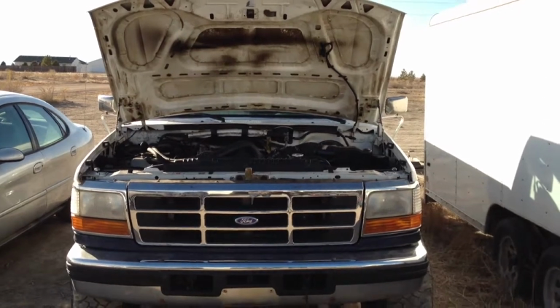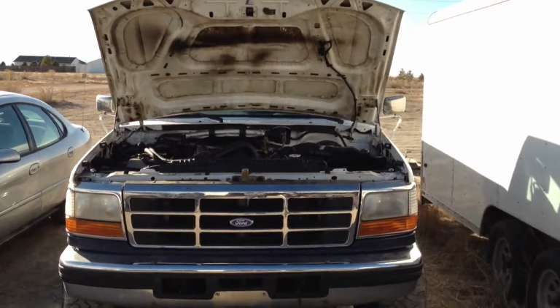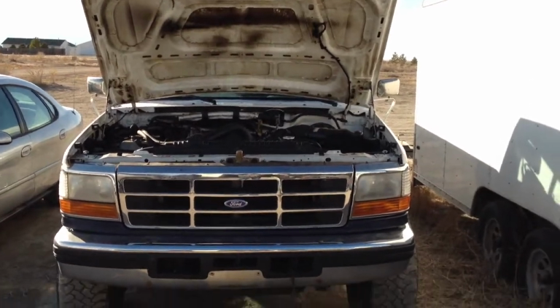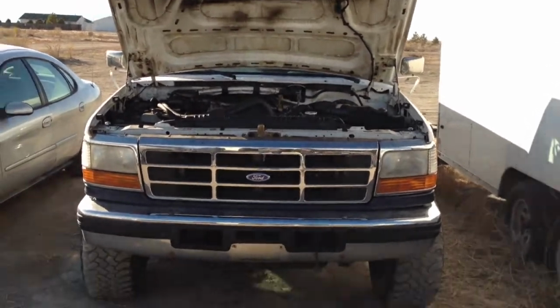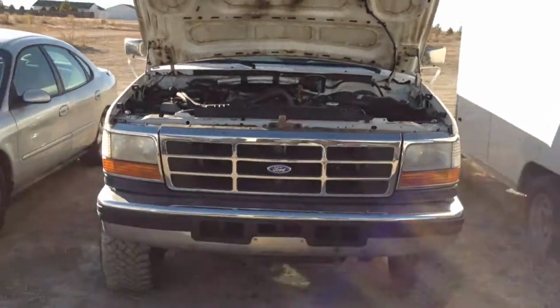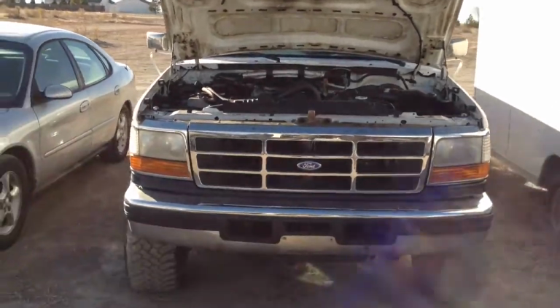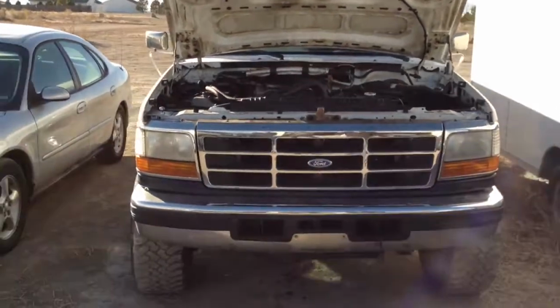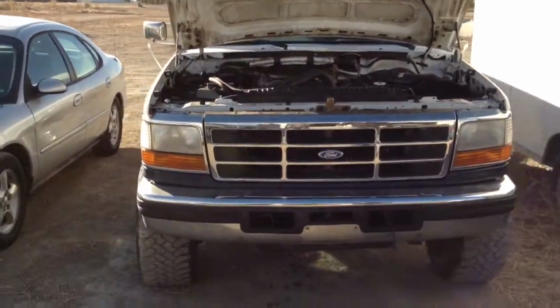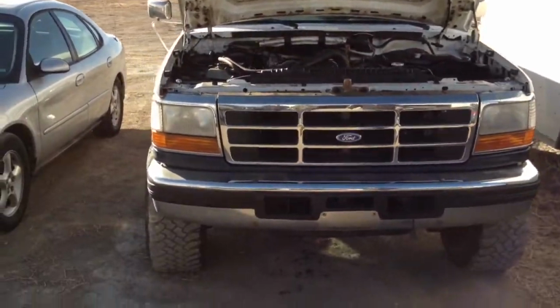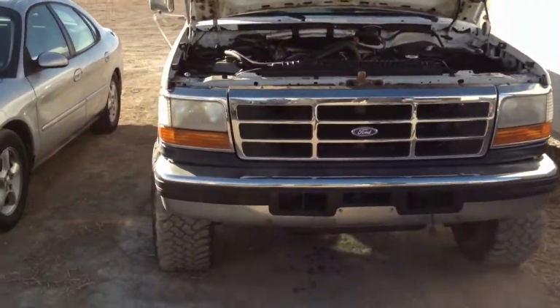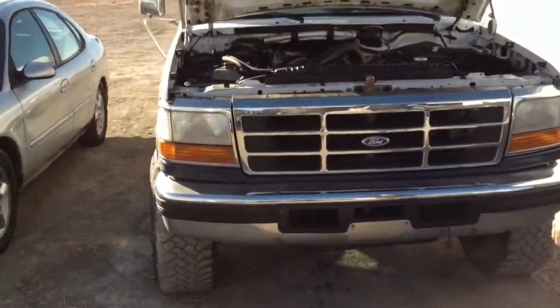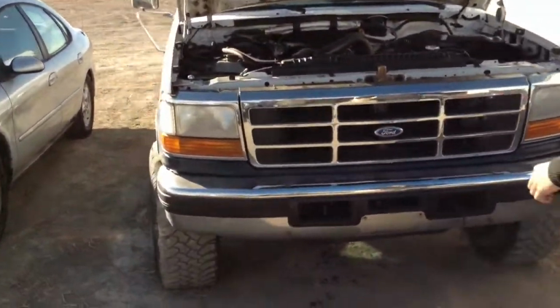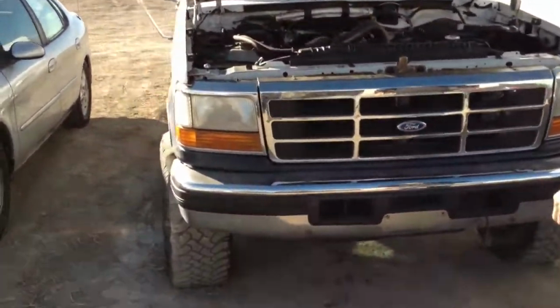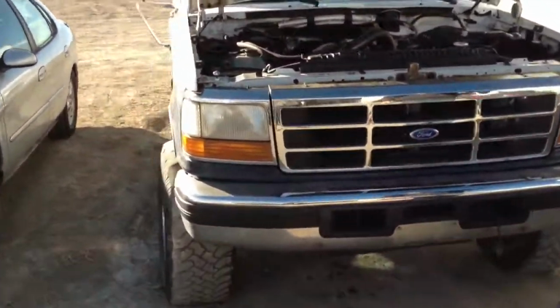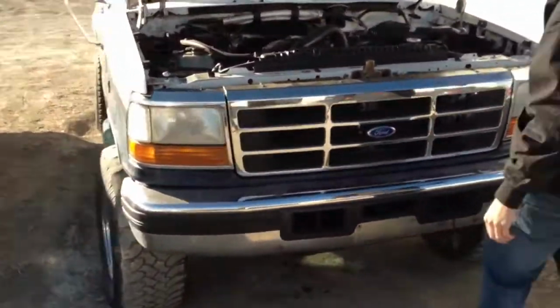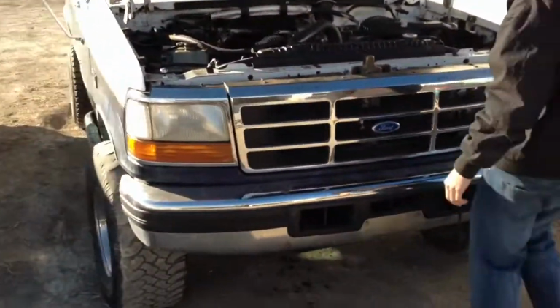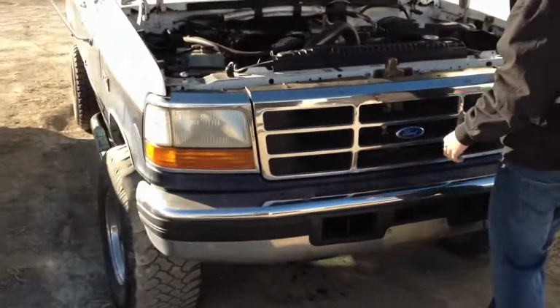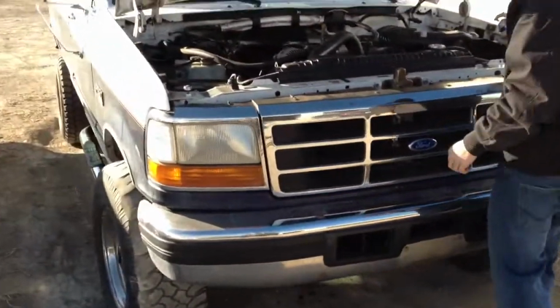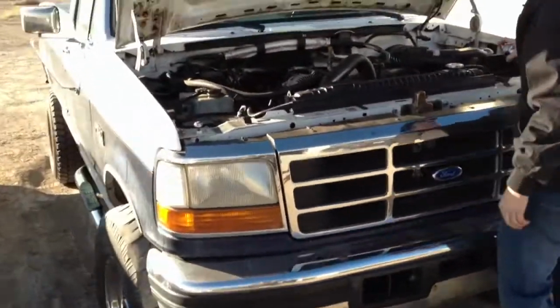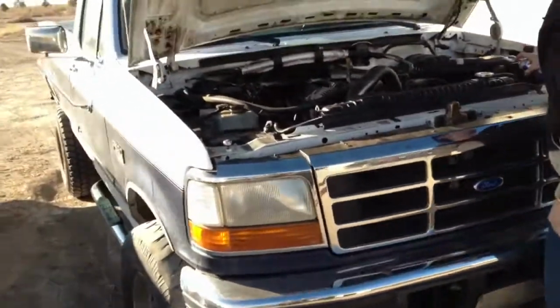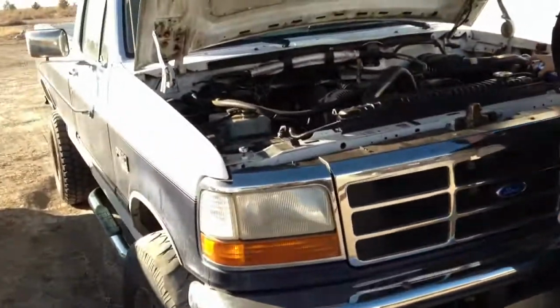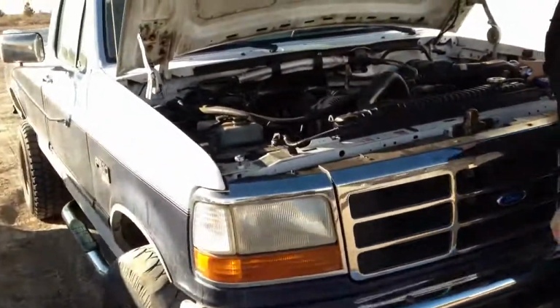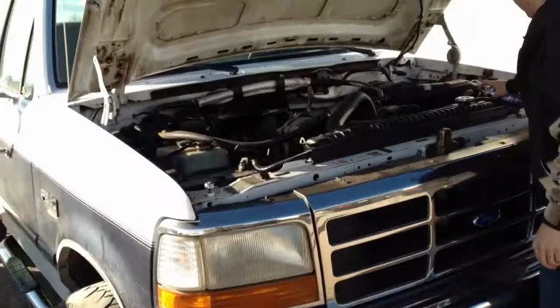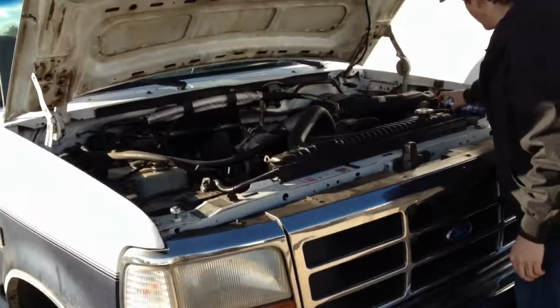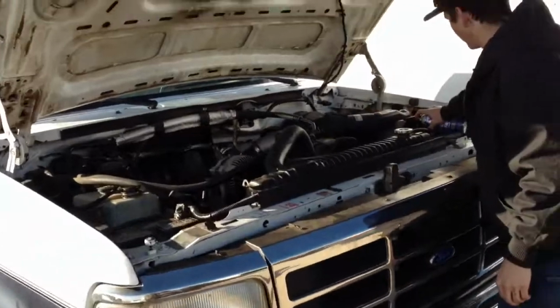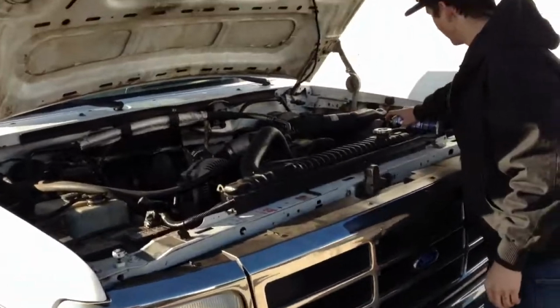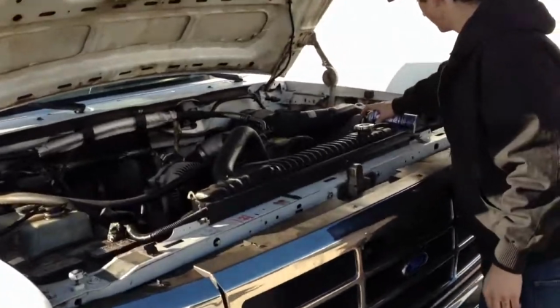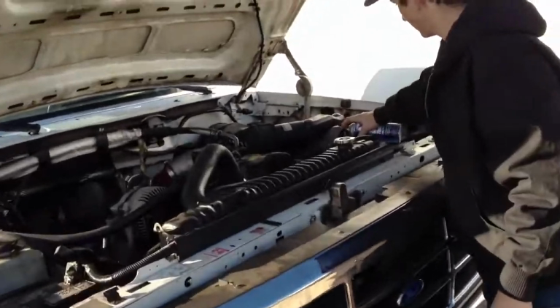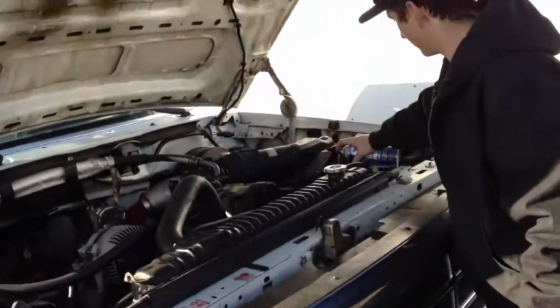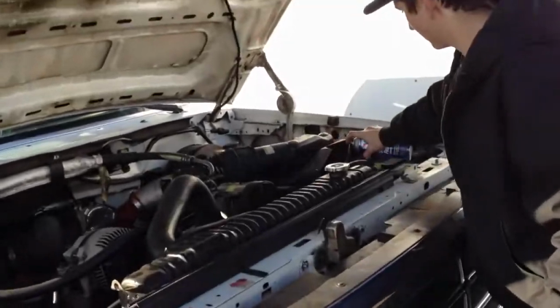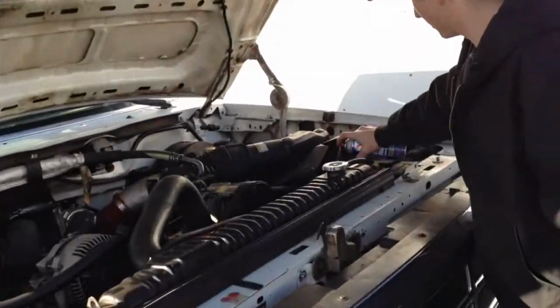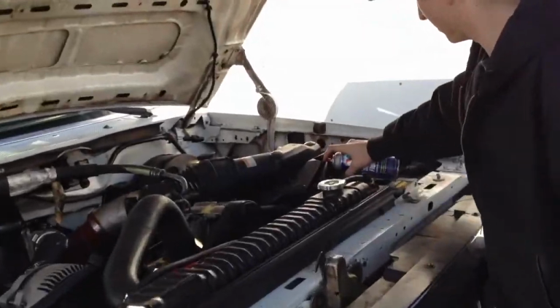Glowtubers, we have a 95 Power Stroke, can't get it started — needs a damn glow plug relay.